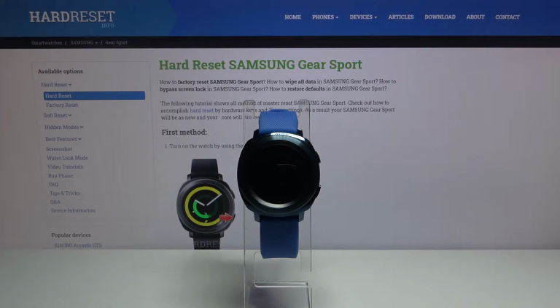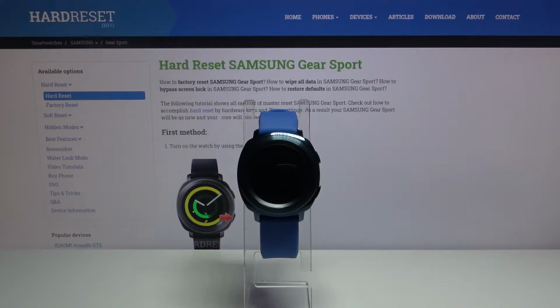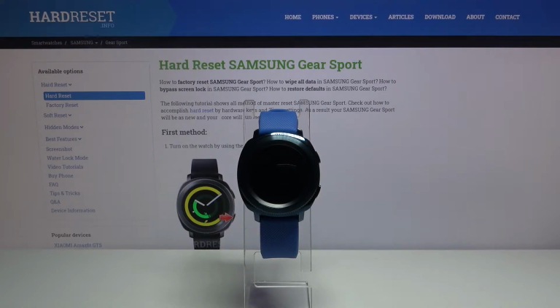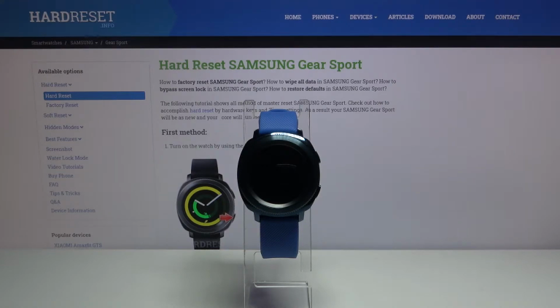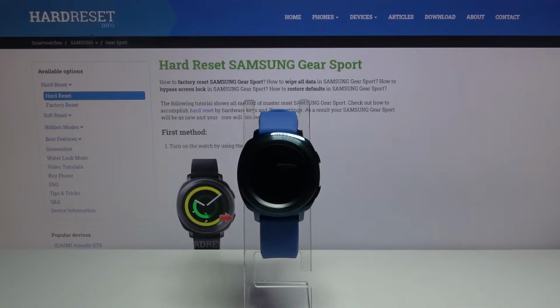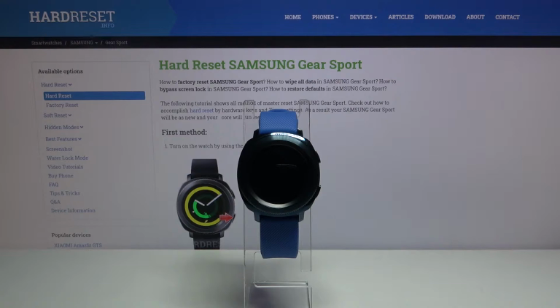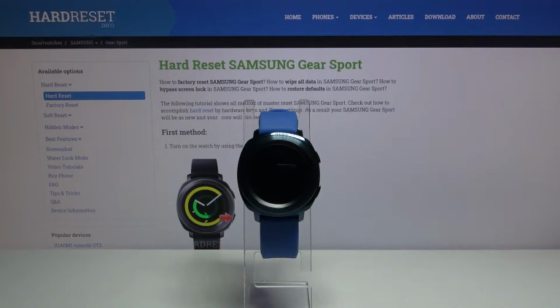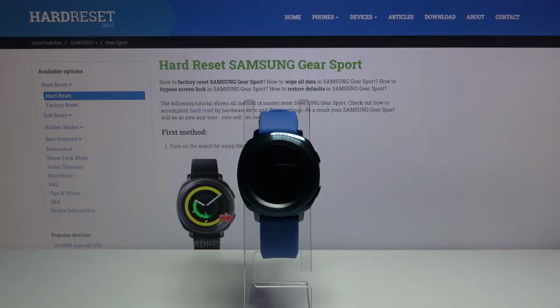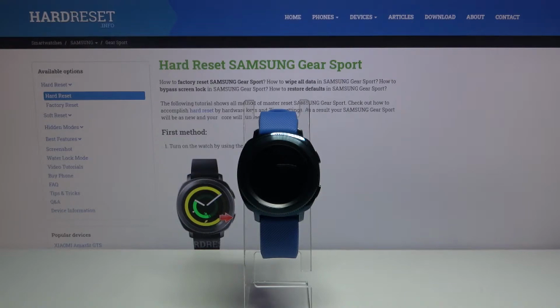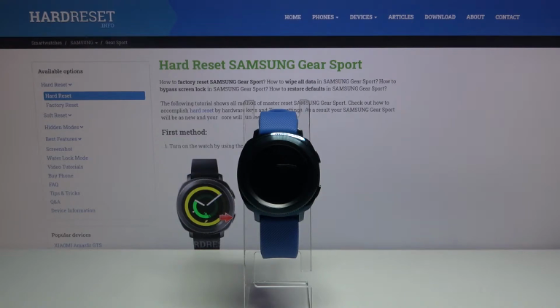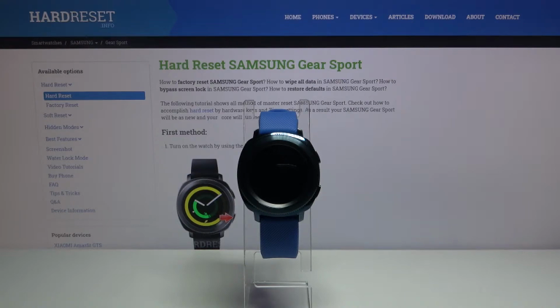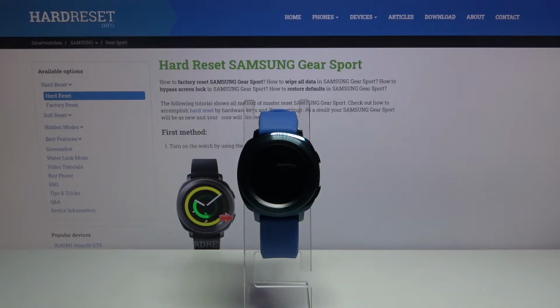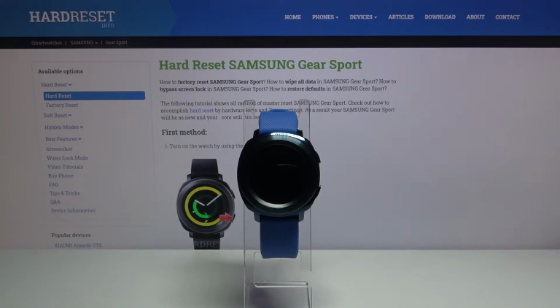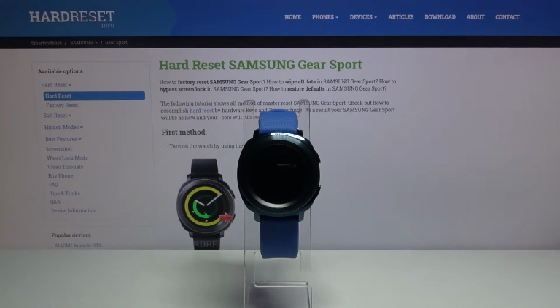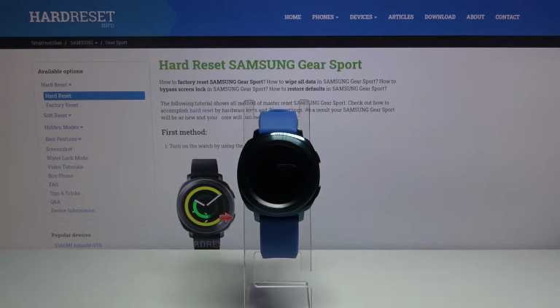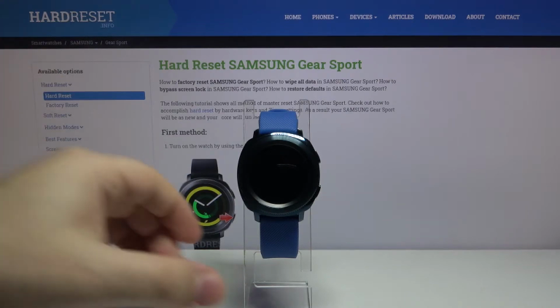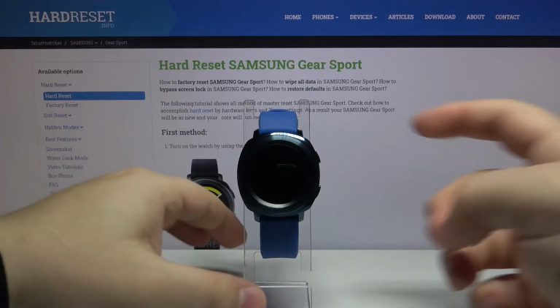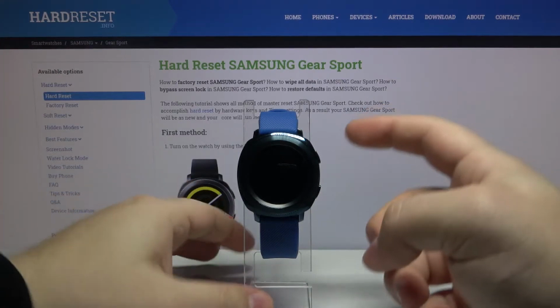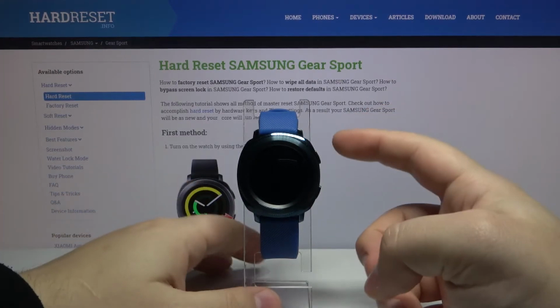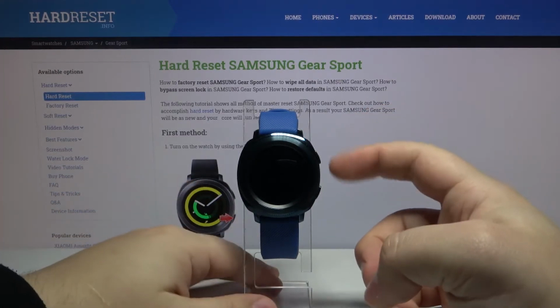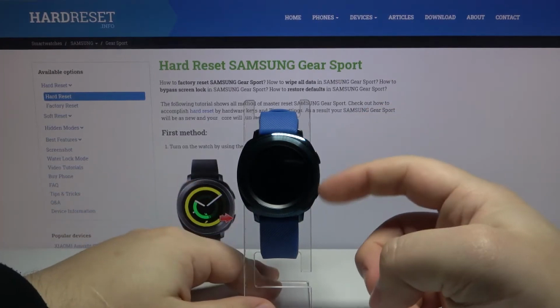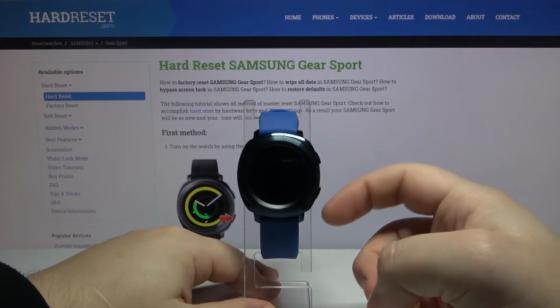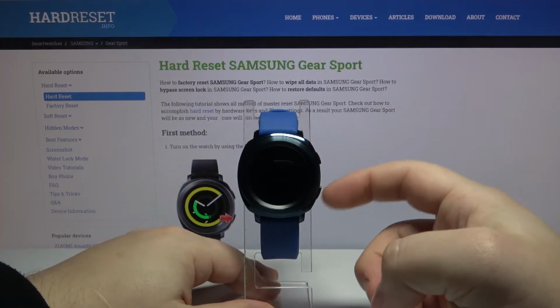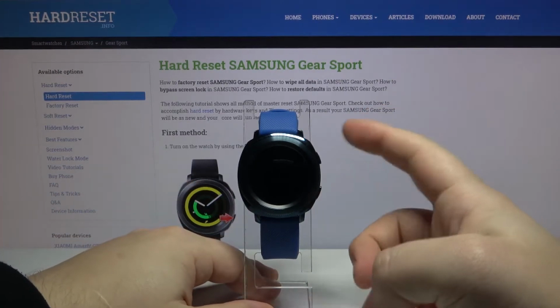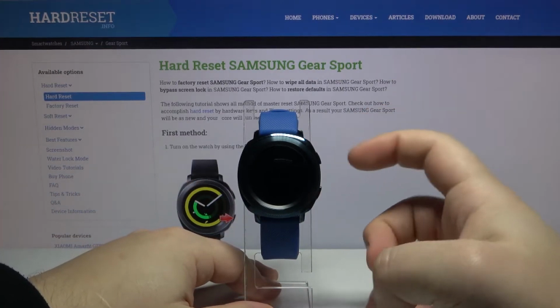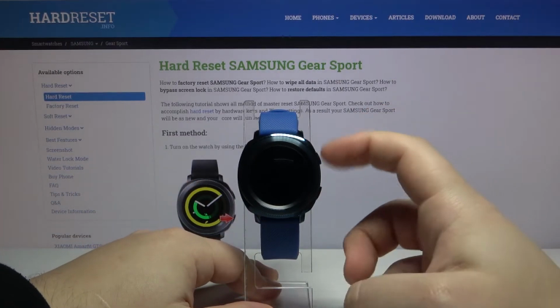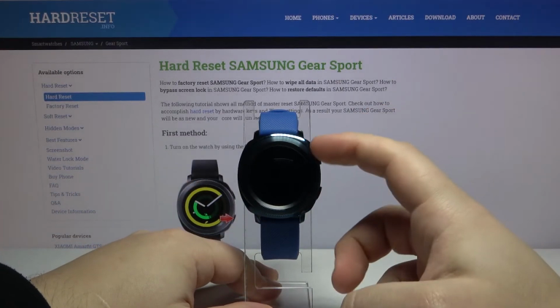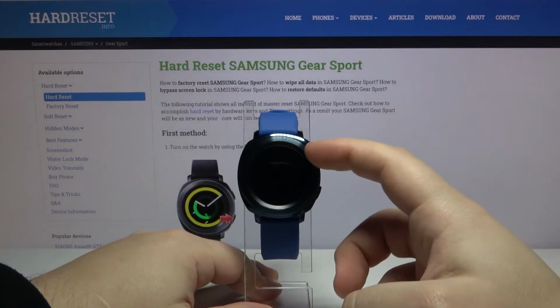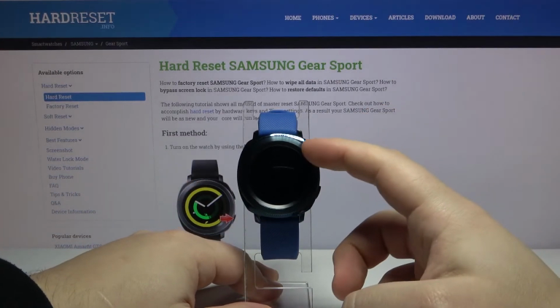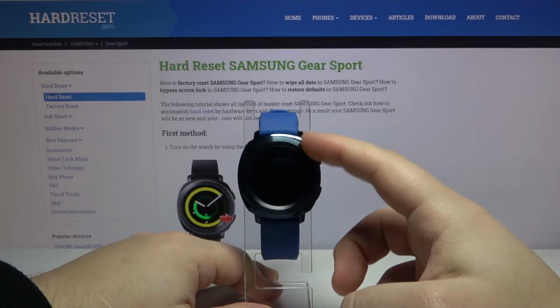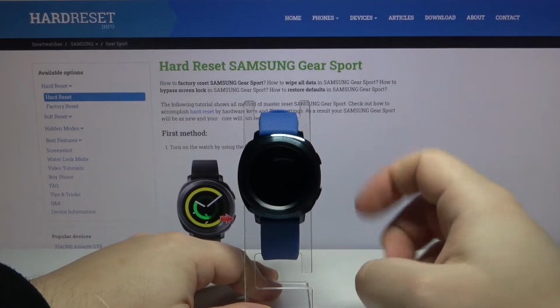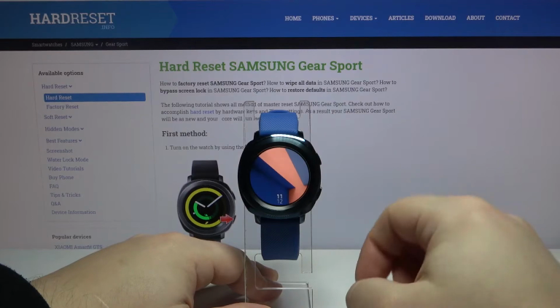First, let's wake up the screen on our watch. To do it, press any of the buttons or use the rotating bezel.